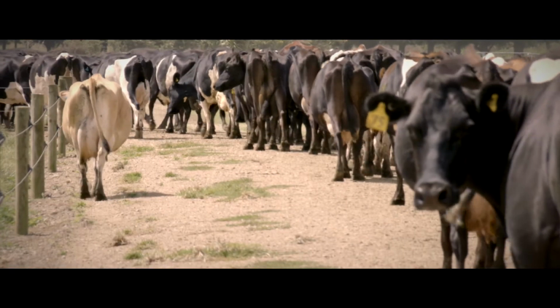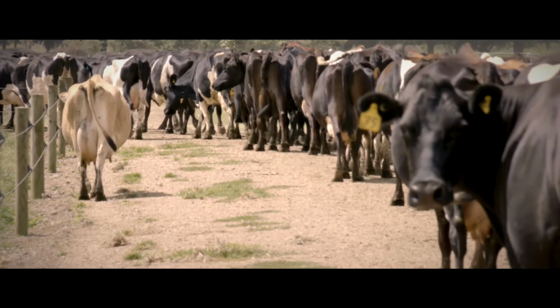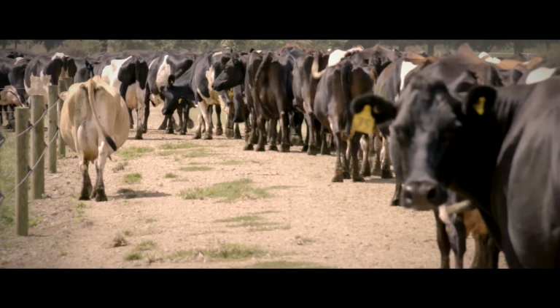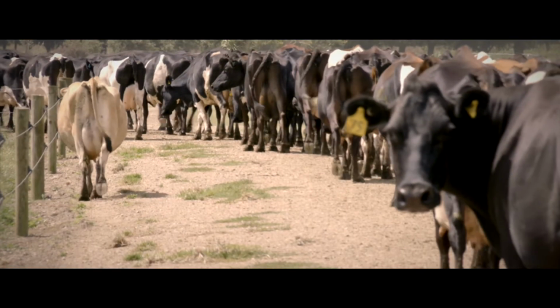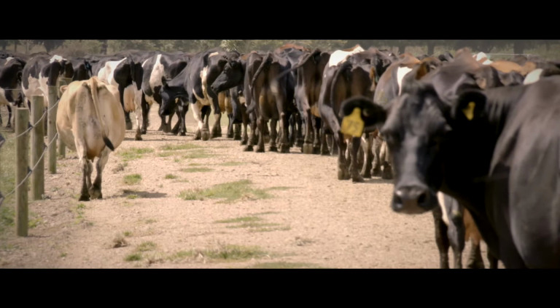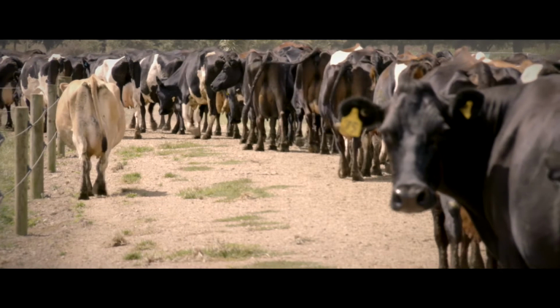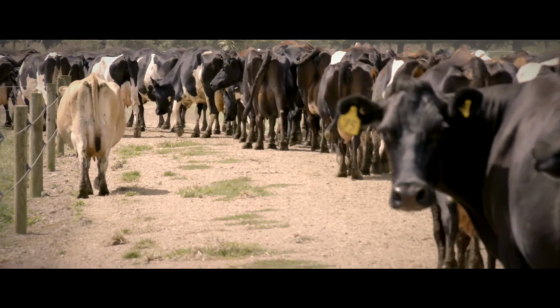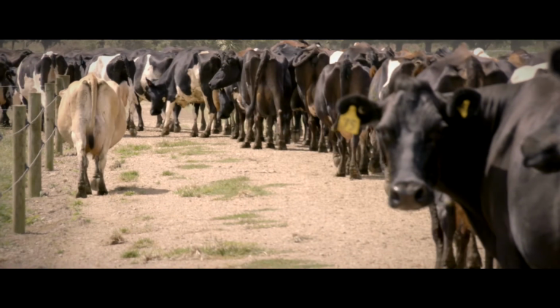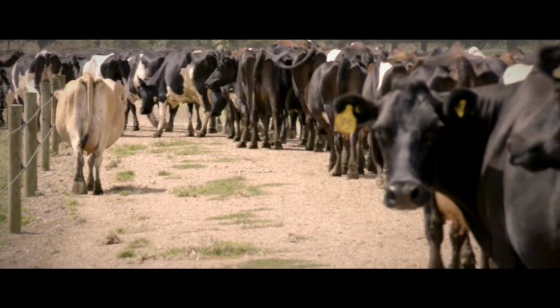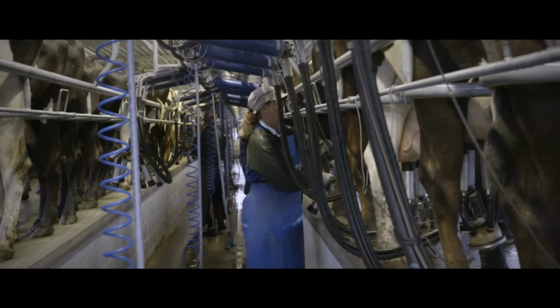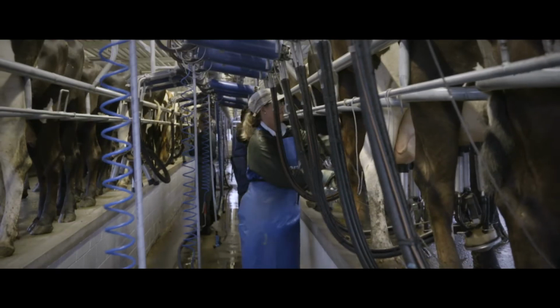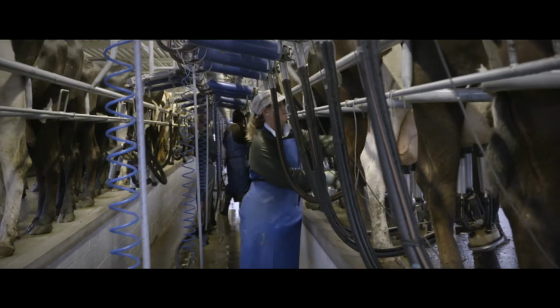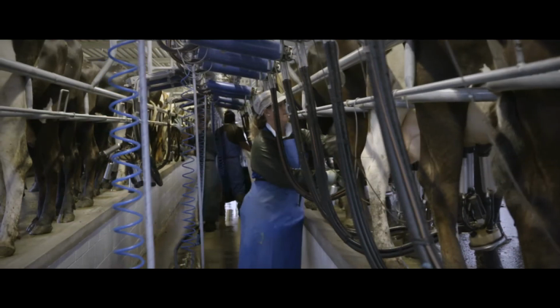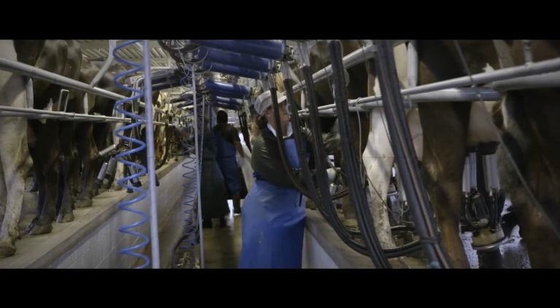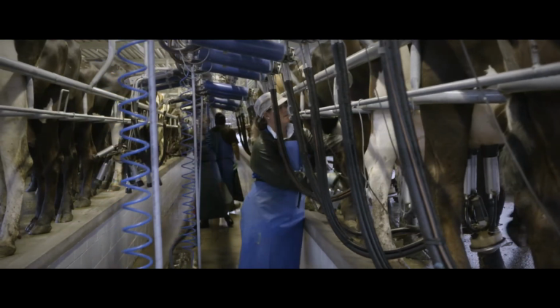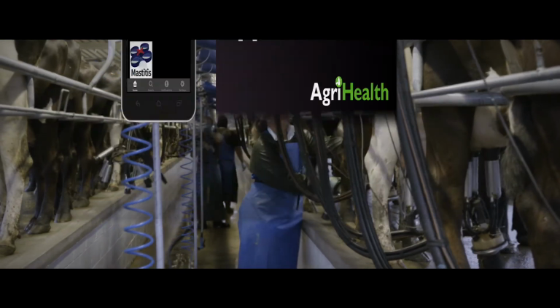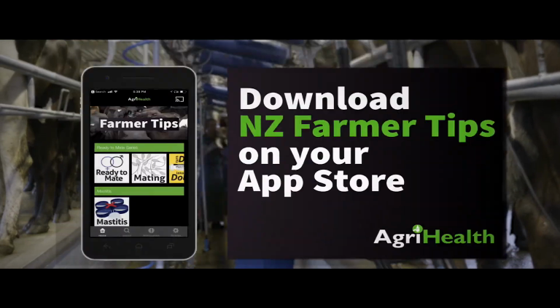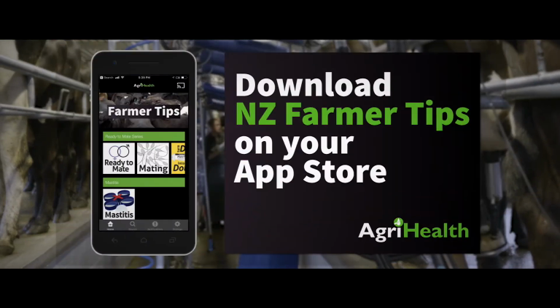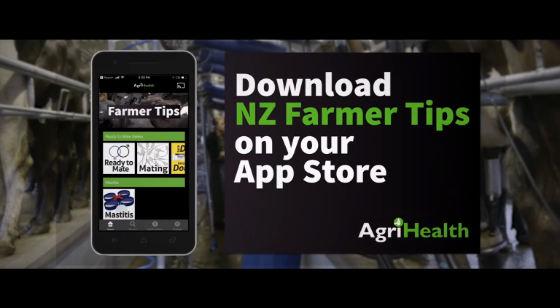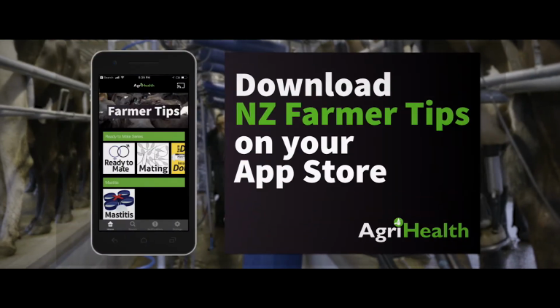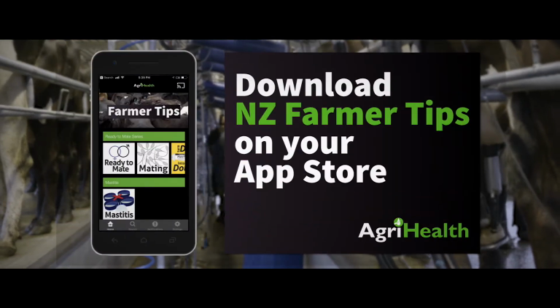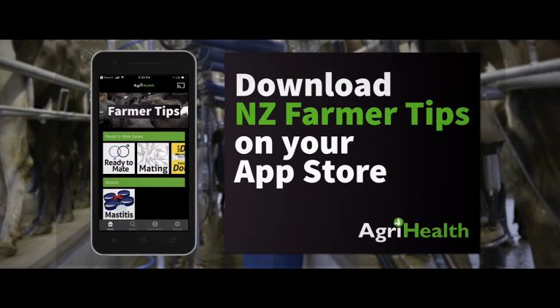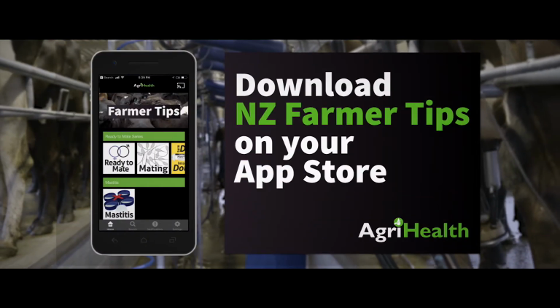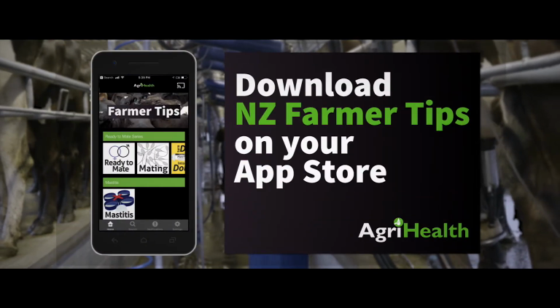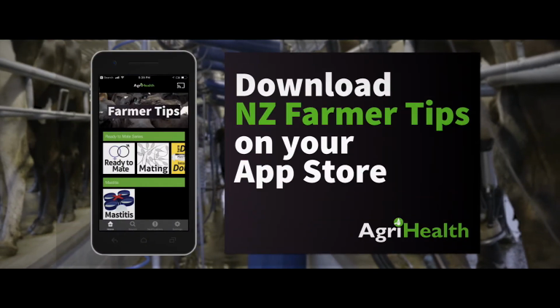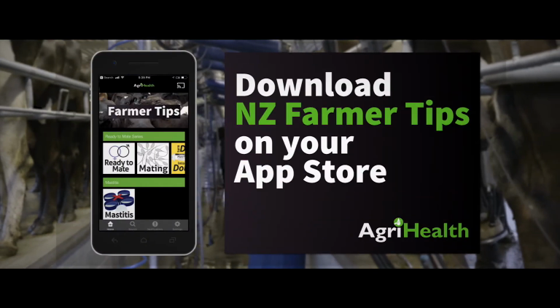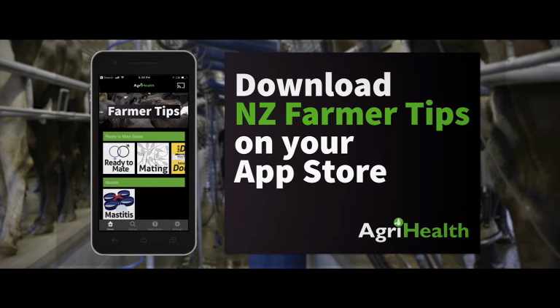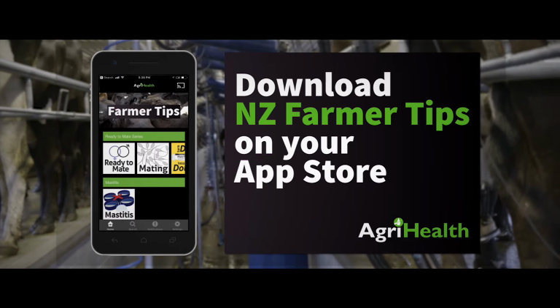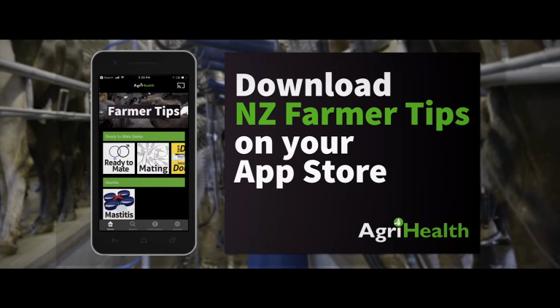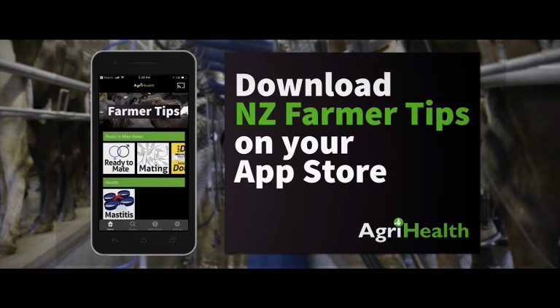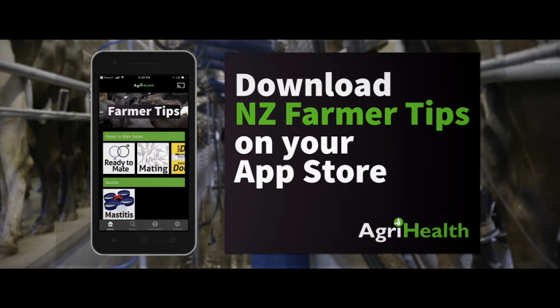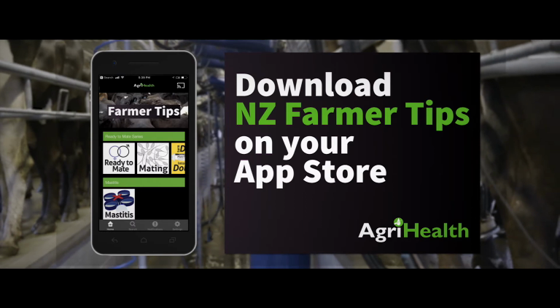Watch all our videos by downloading the NZ Farmer Tips app for Apple or Android today.